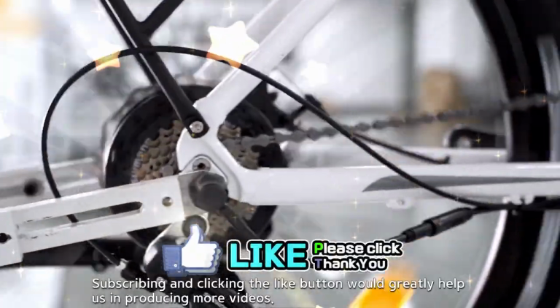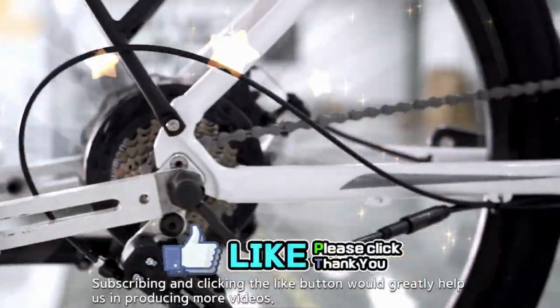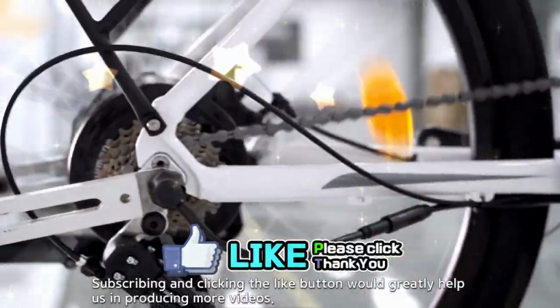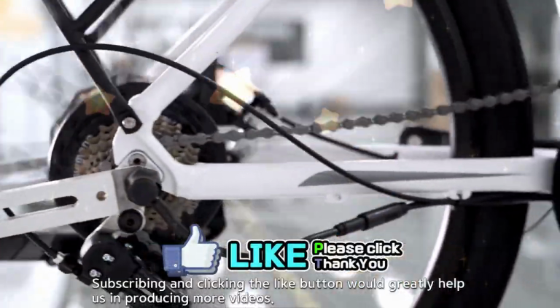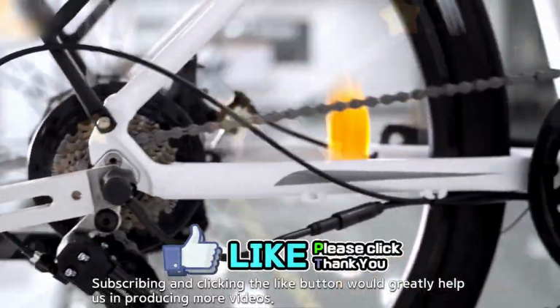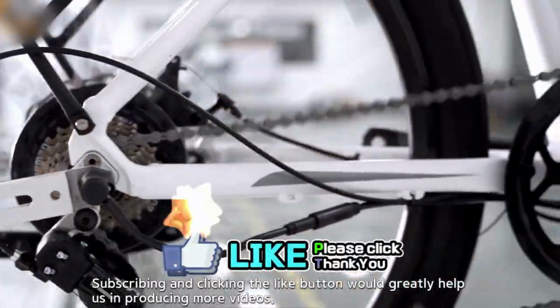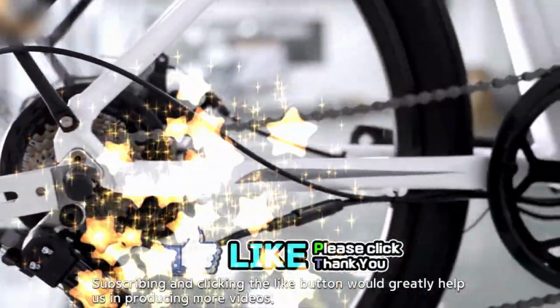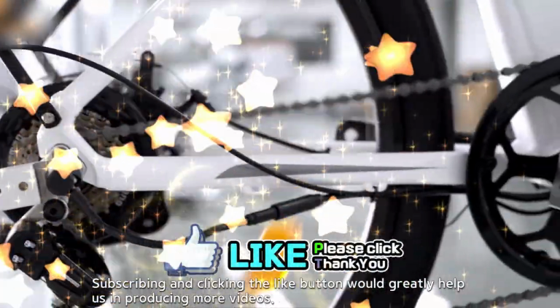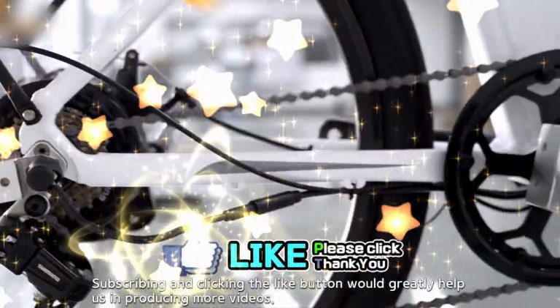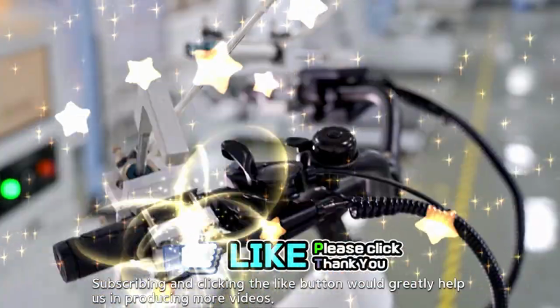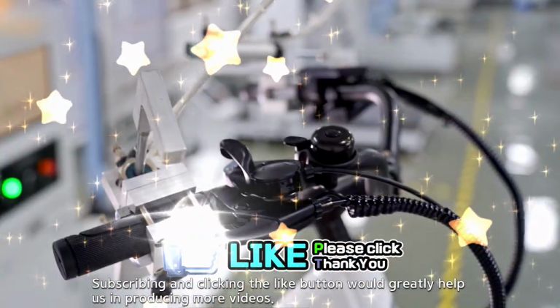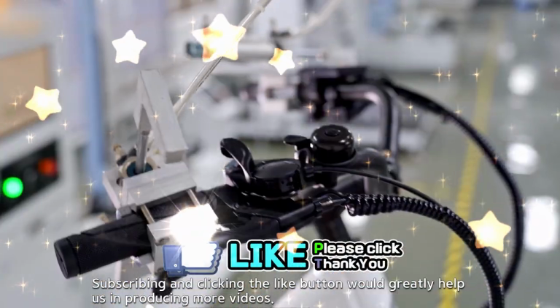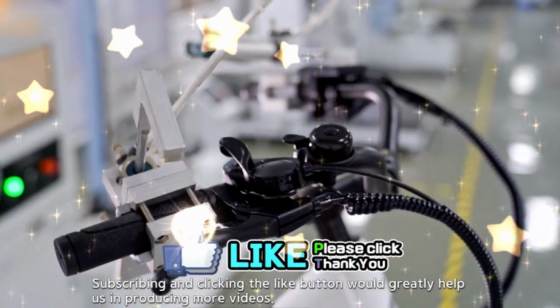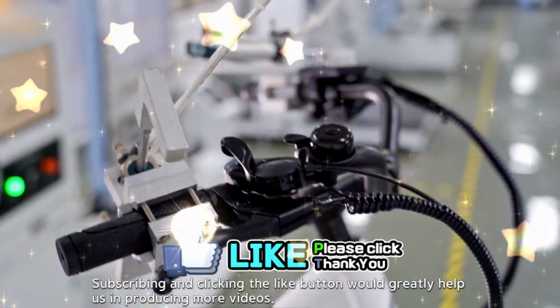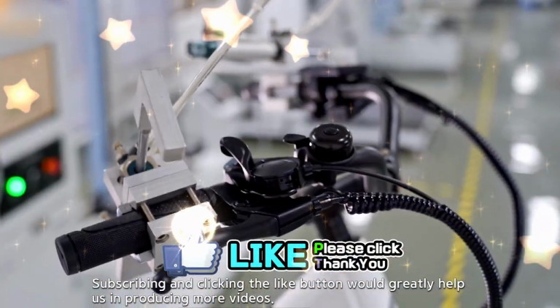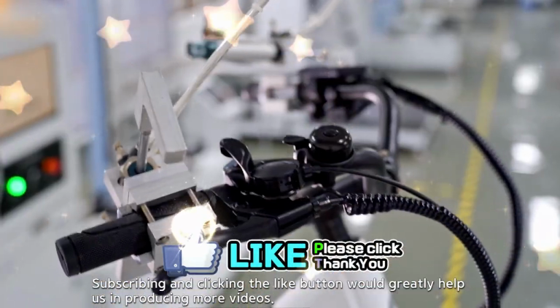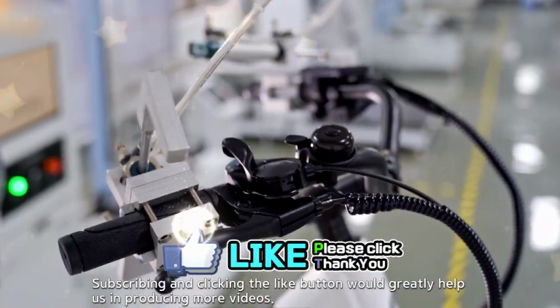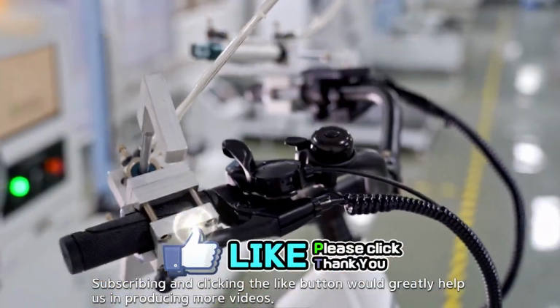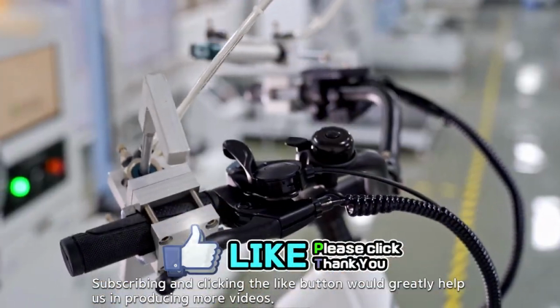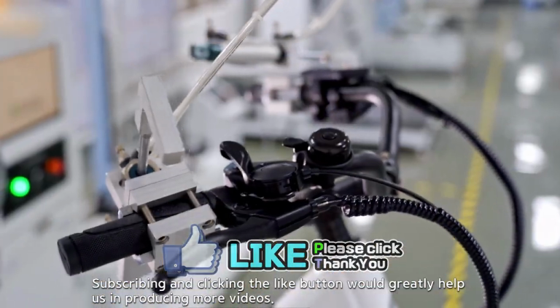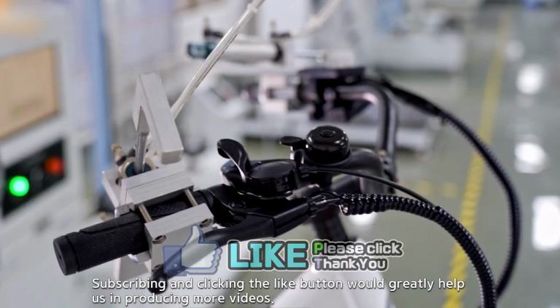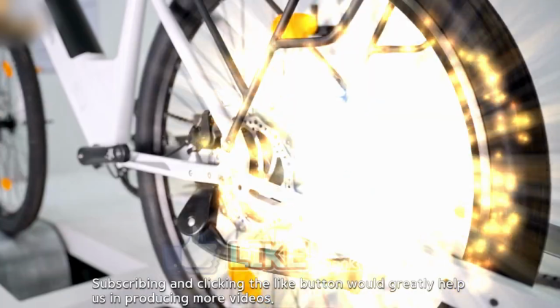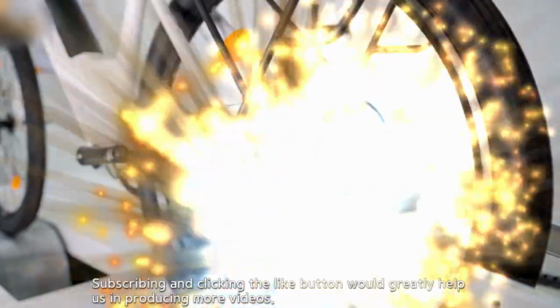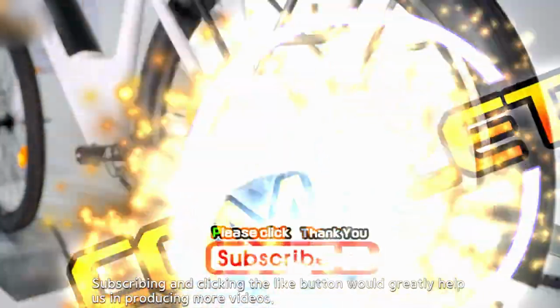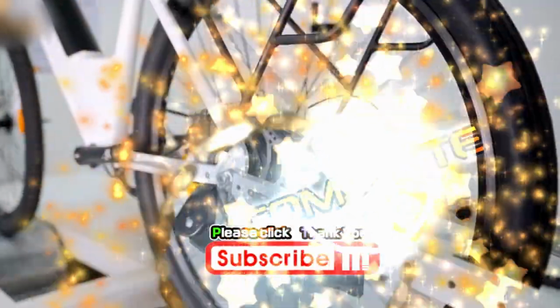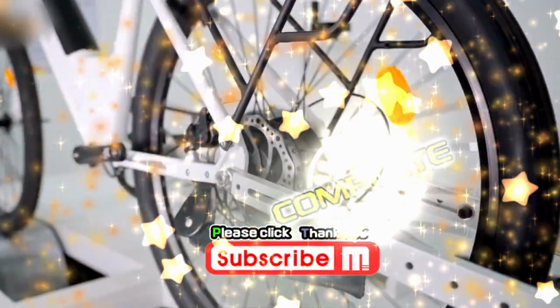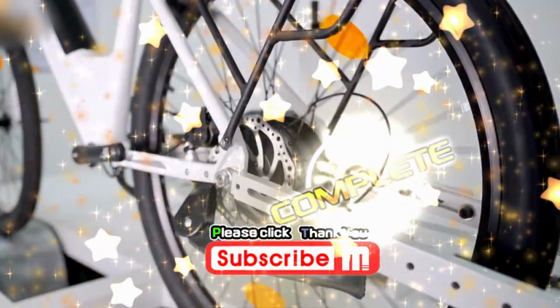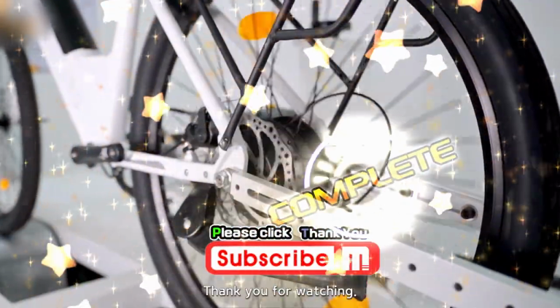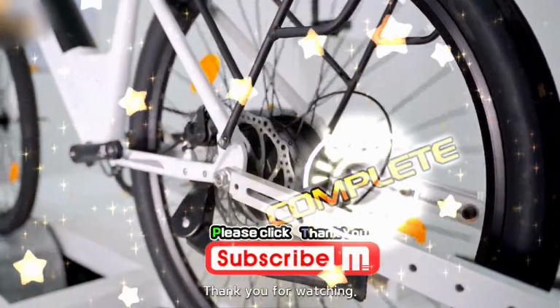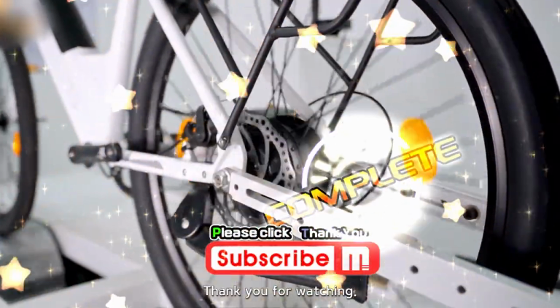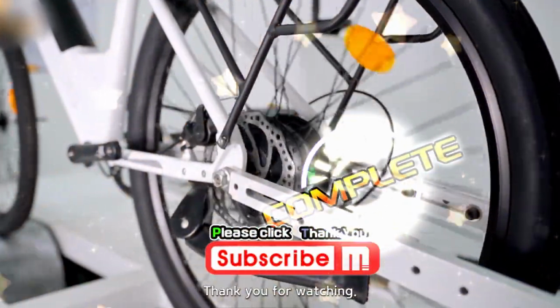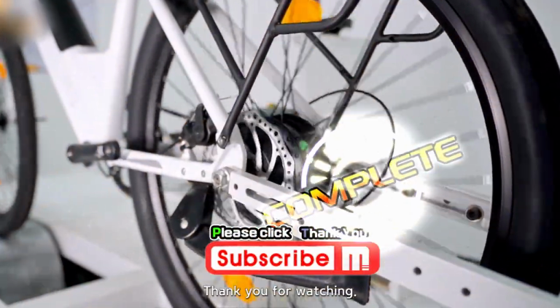Subscribing and clicking the like button would greatly help us in producing more videos. Thank you for watching.